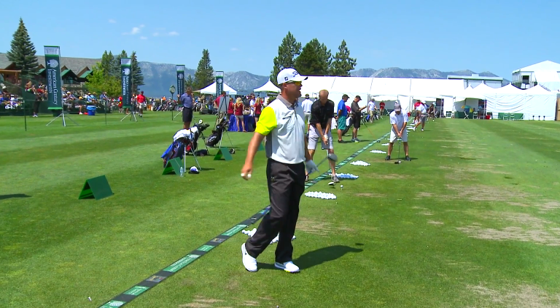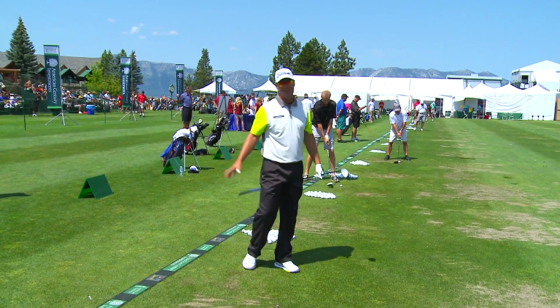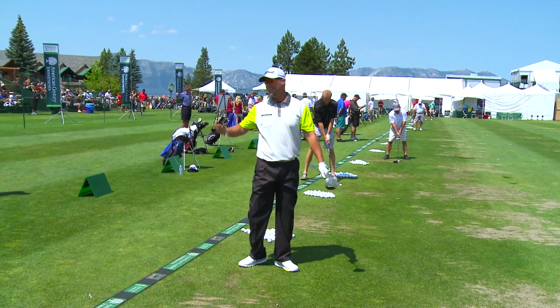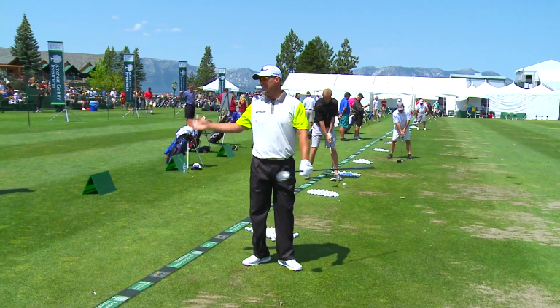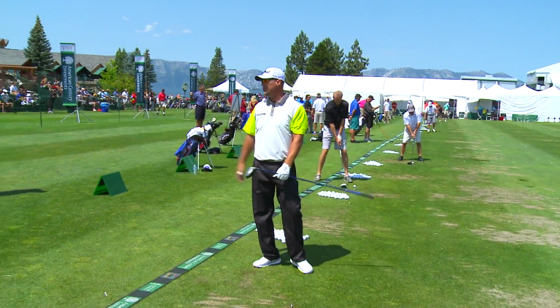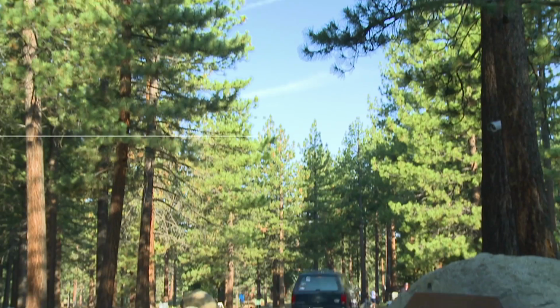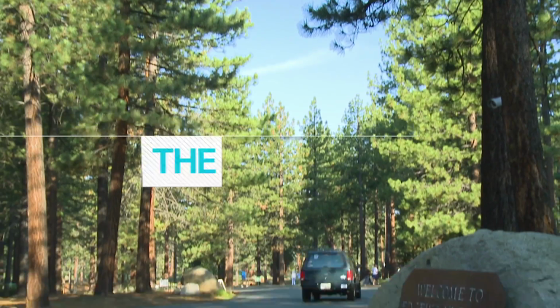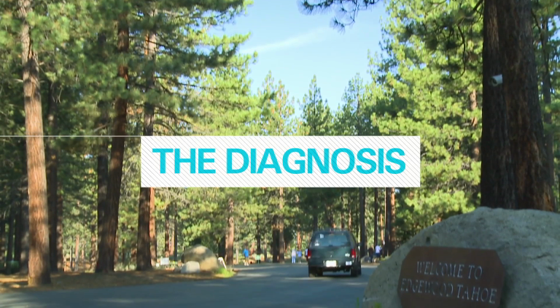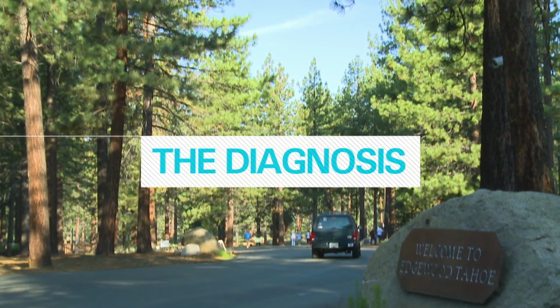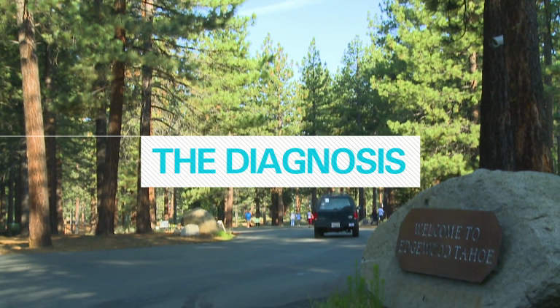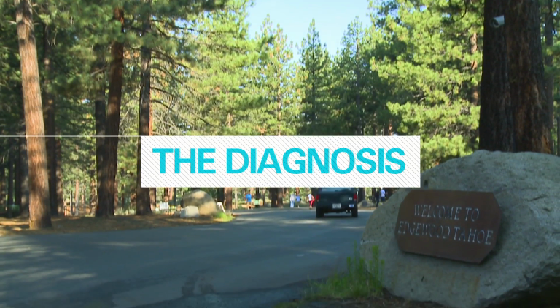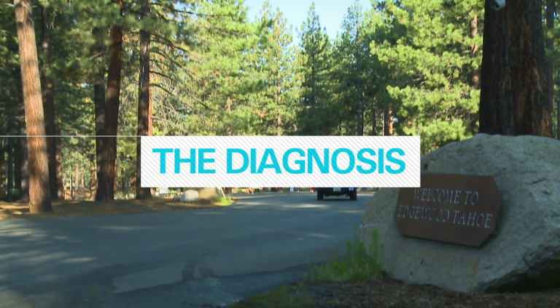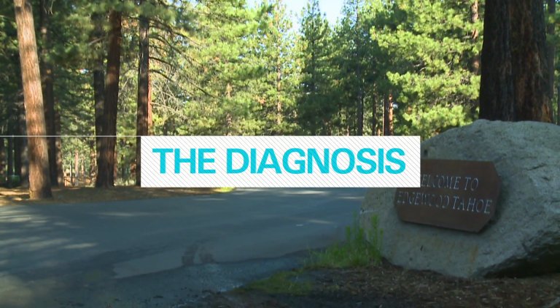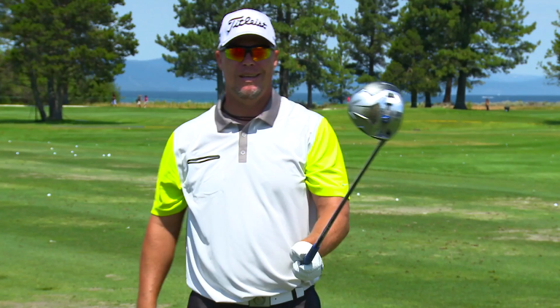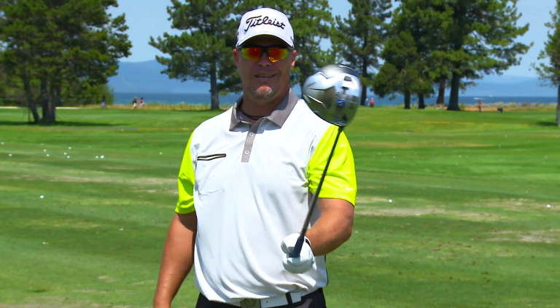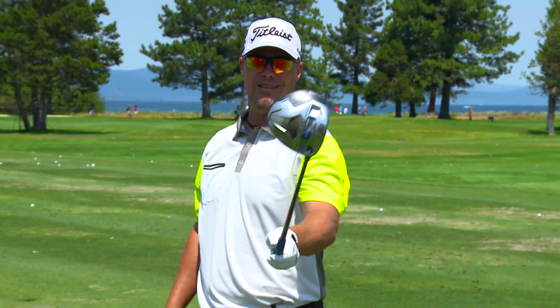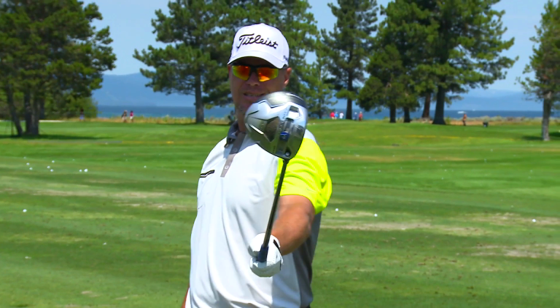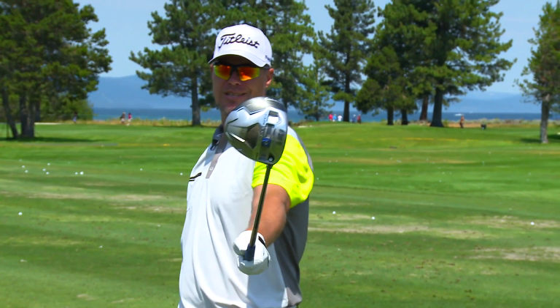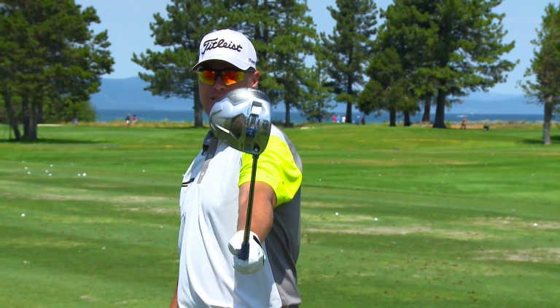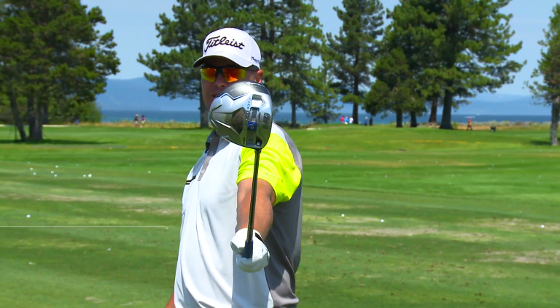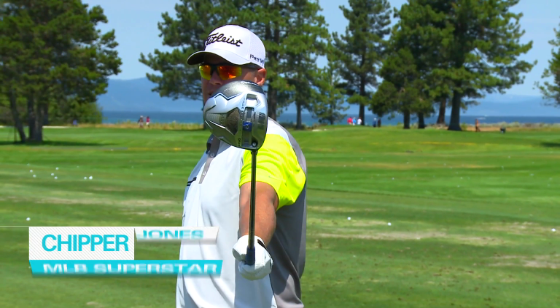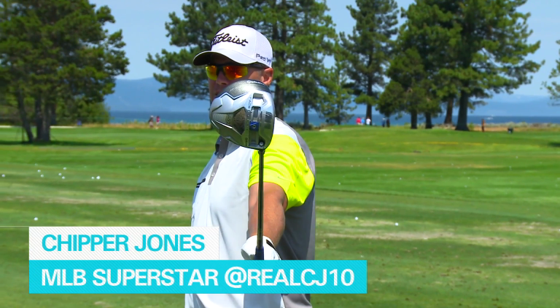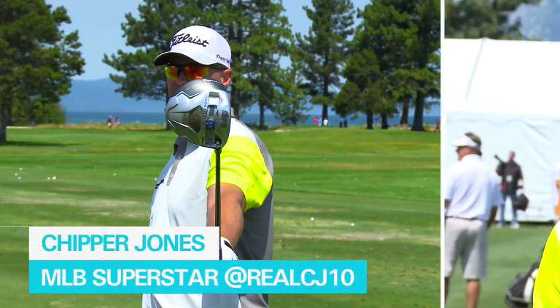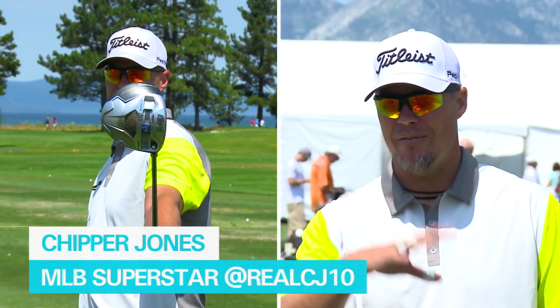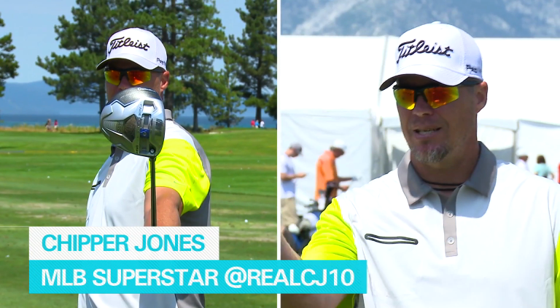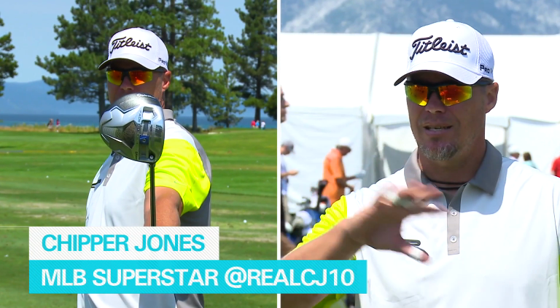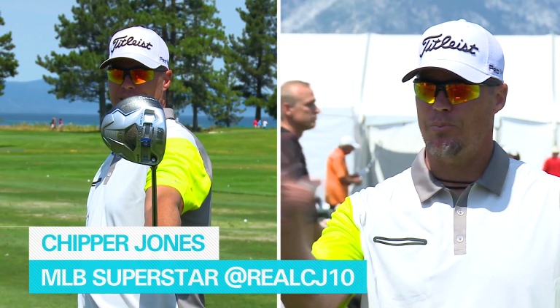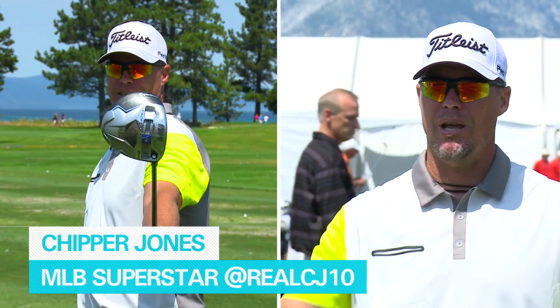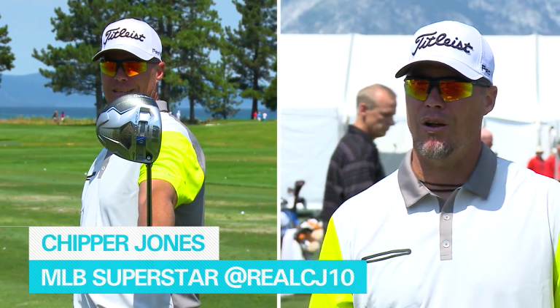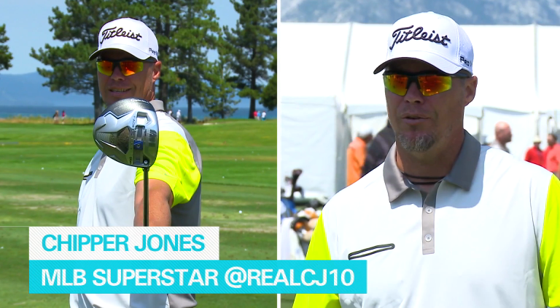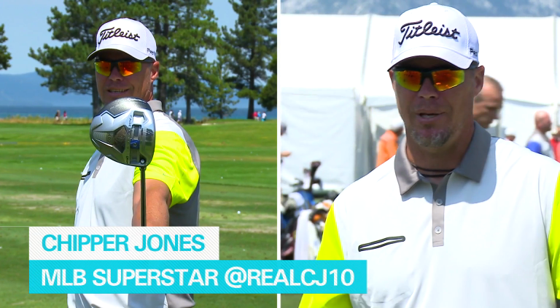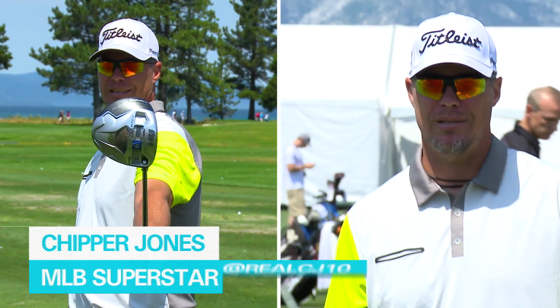I don't need any help. This is by far the worst club in my bag, because I have a tendency to spray it all over the place.